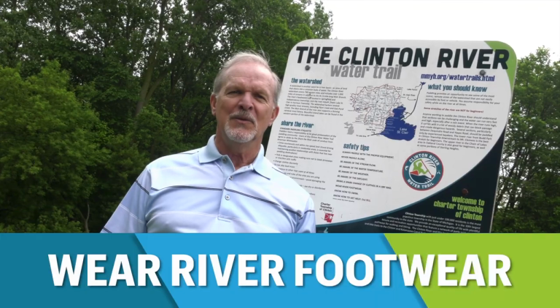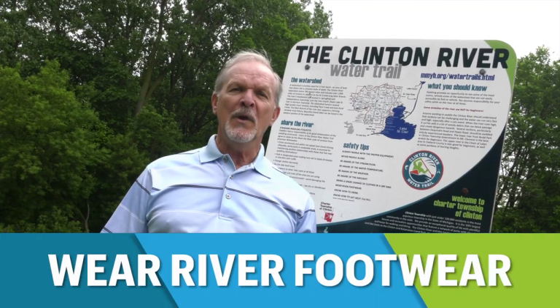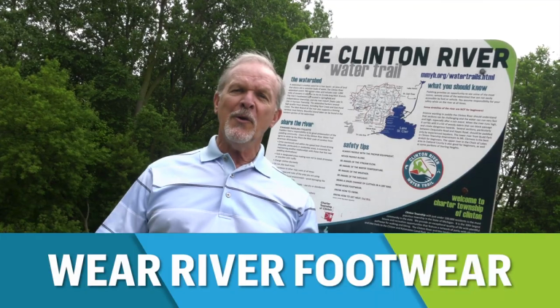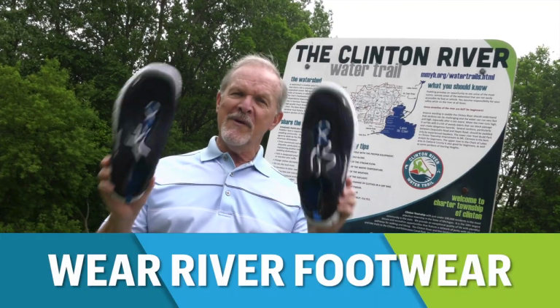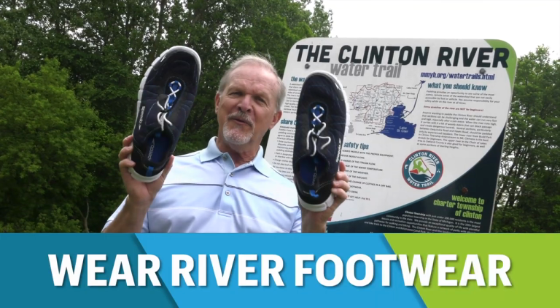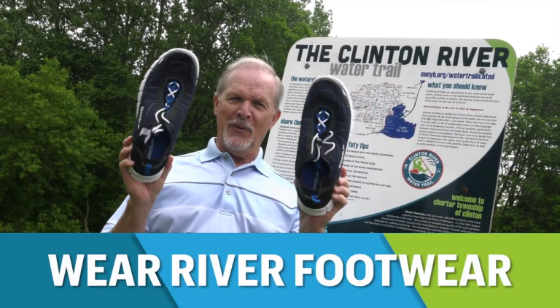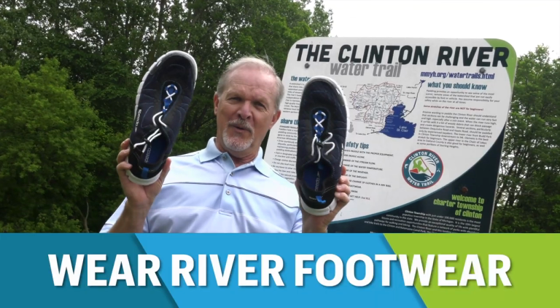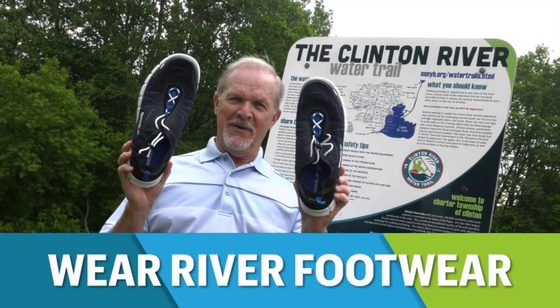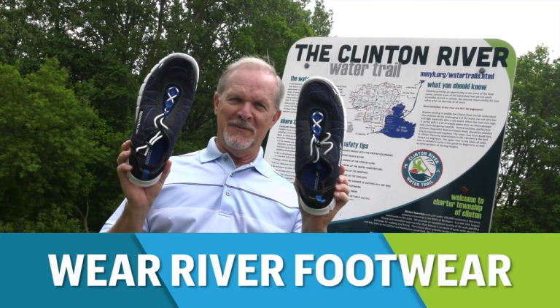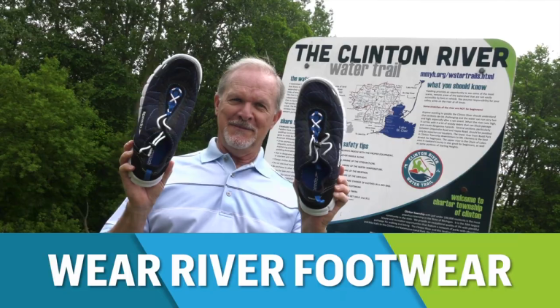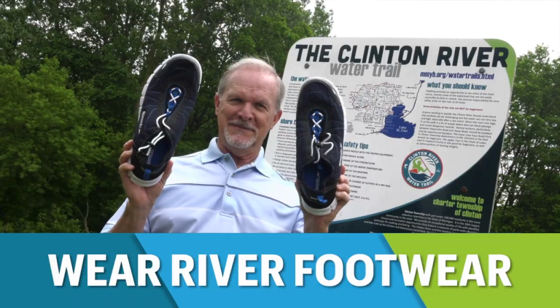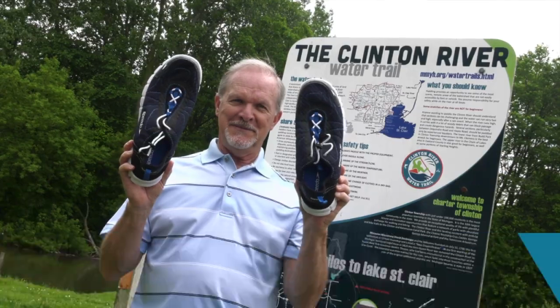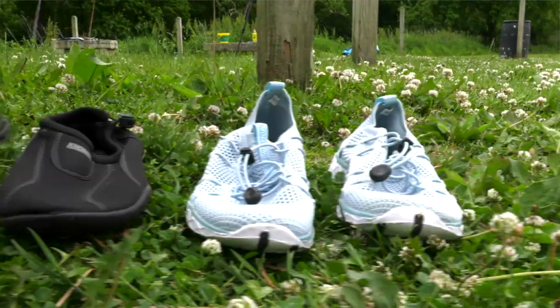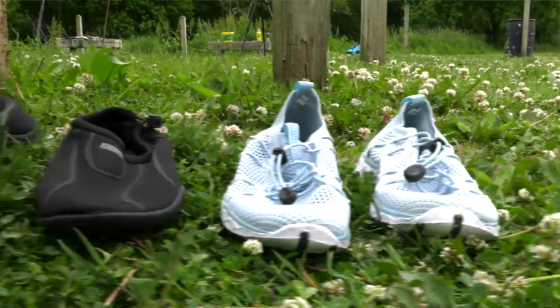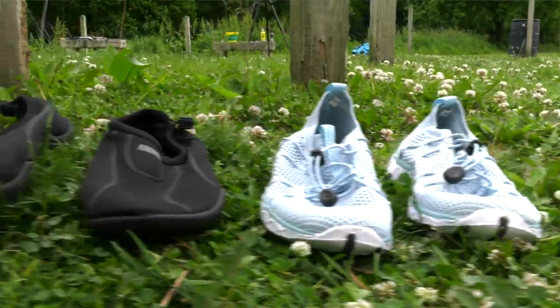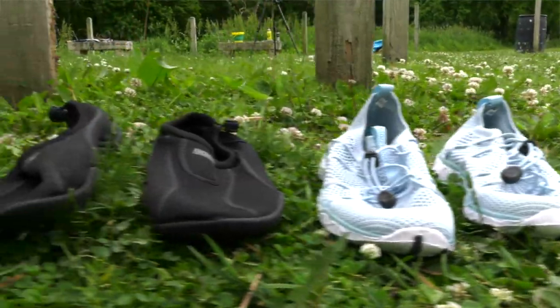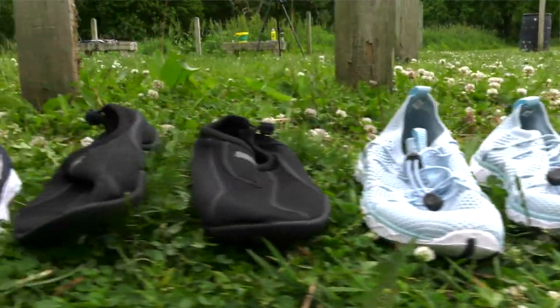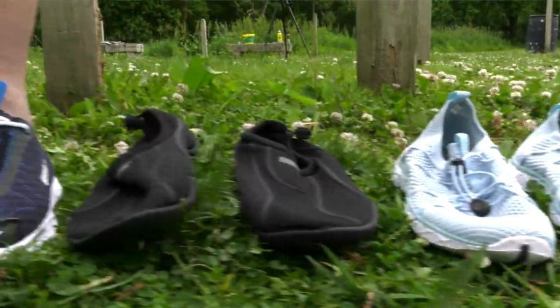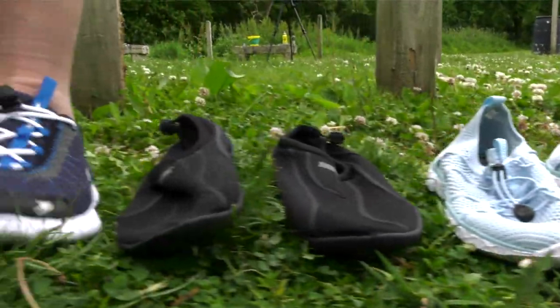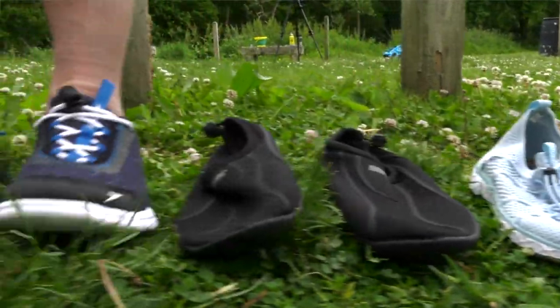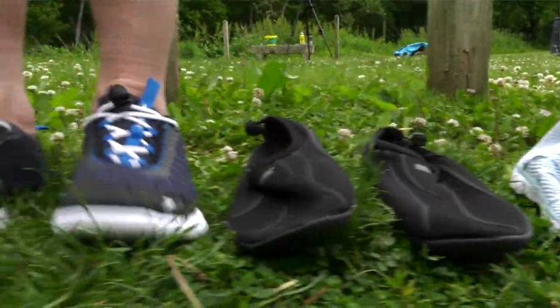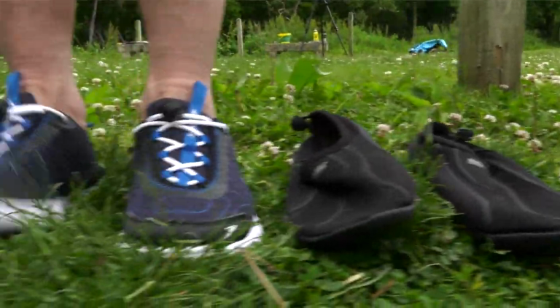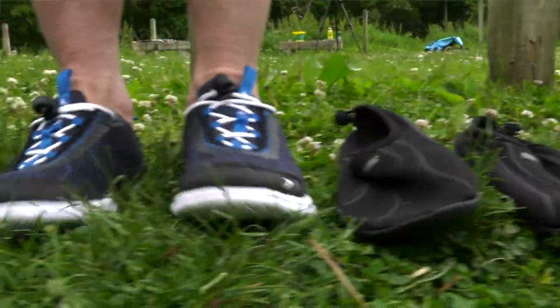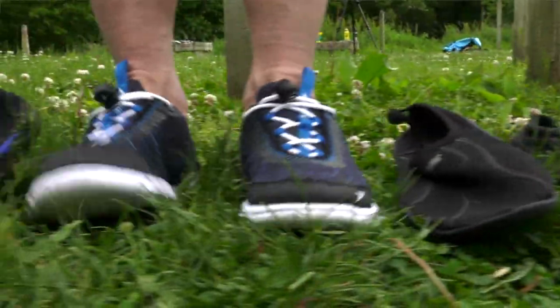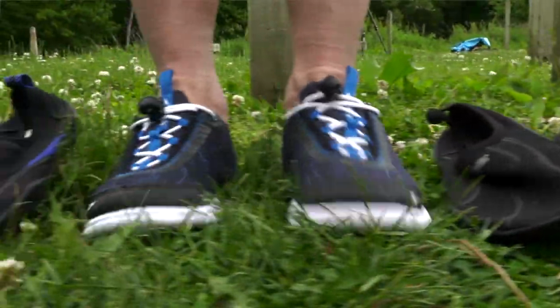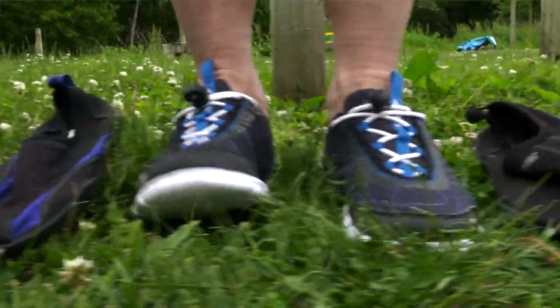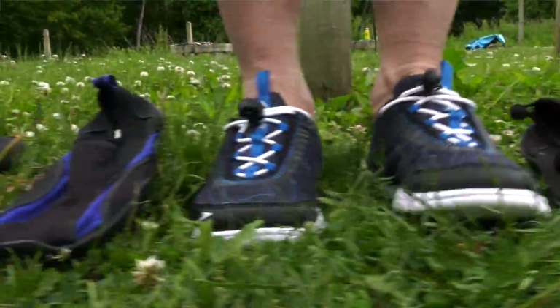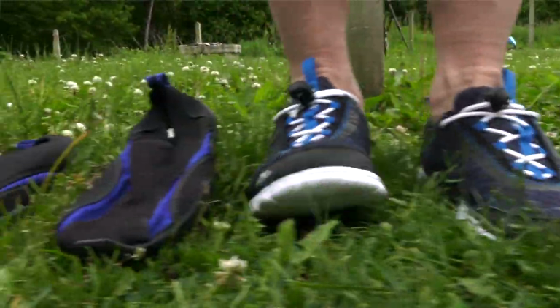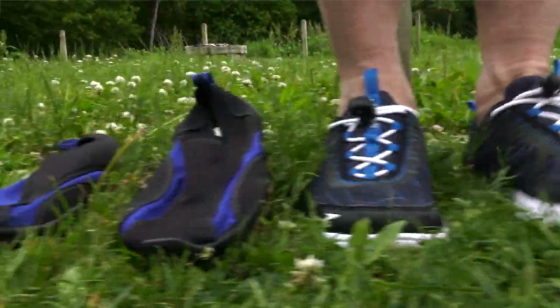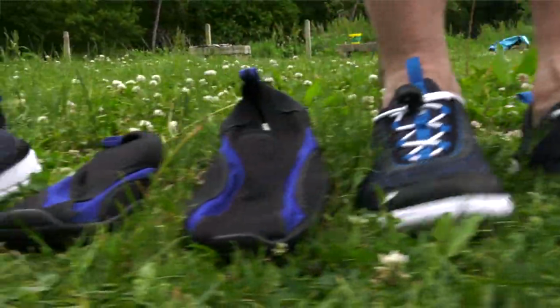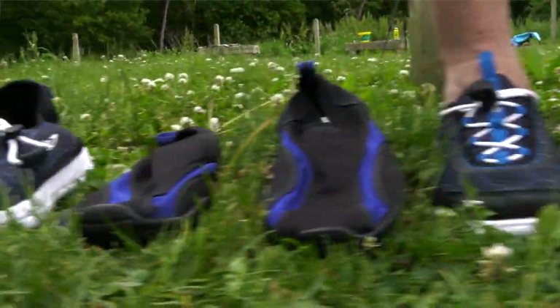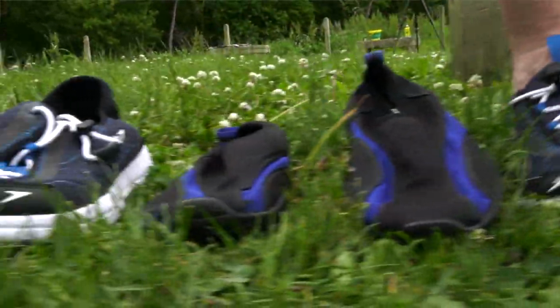Wear river footwear. Protect your feet from sharp river rocks and always wear protective footwear.